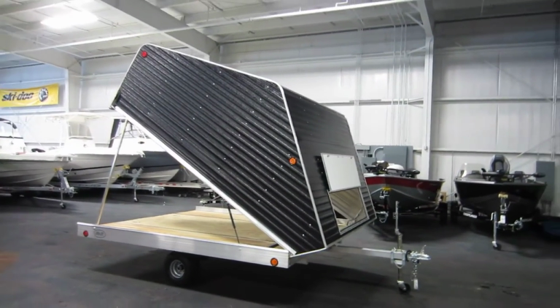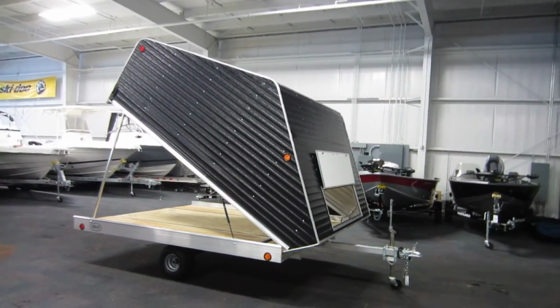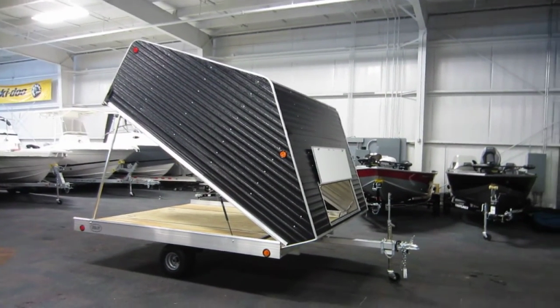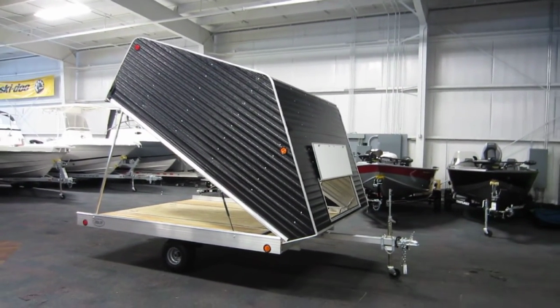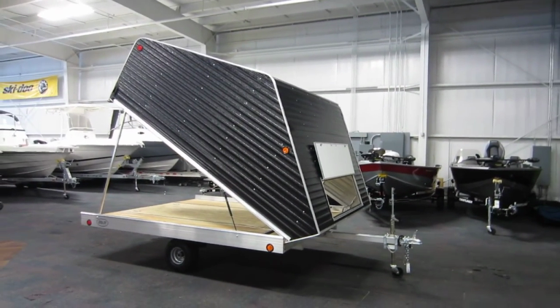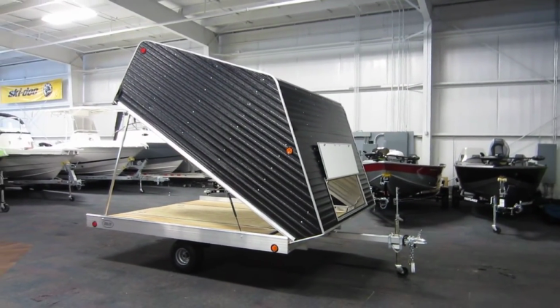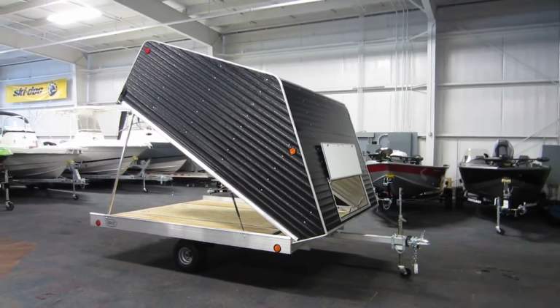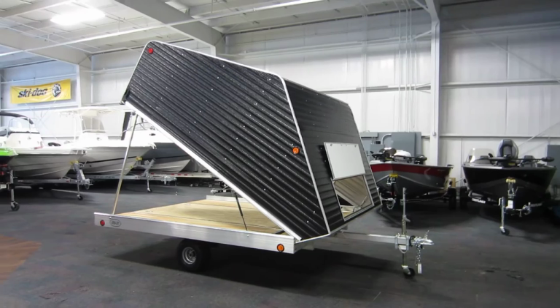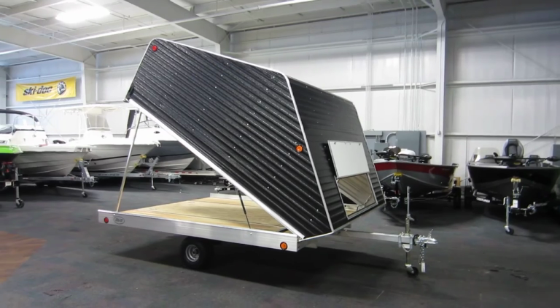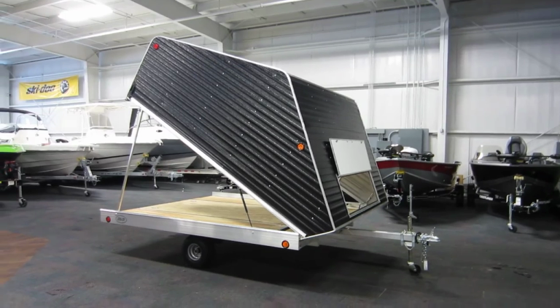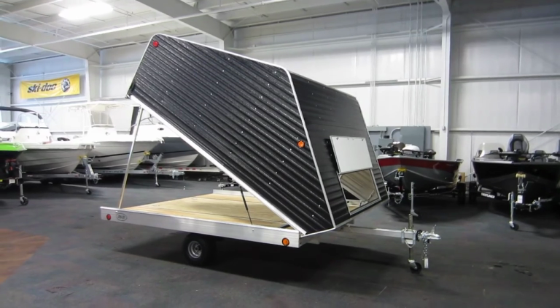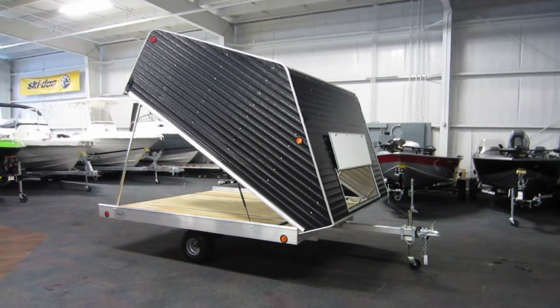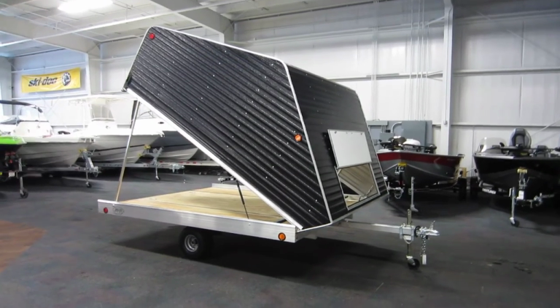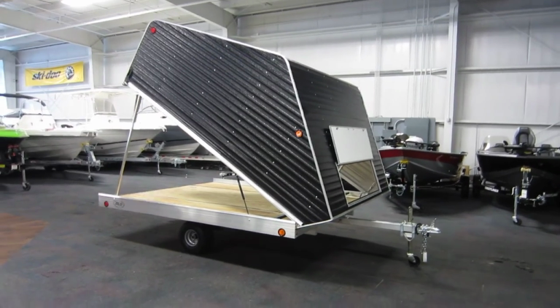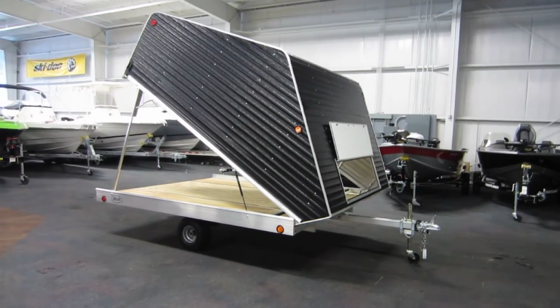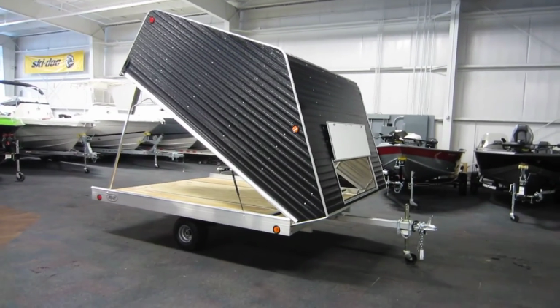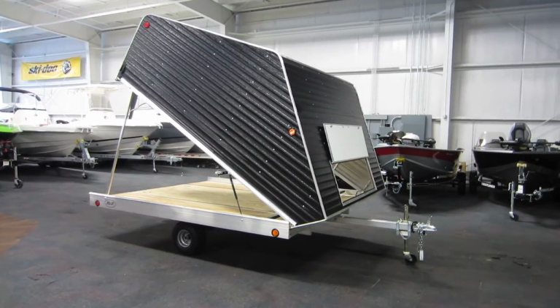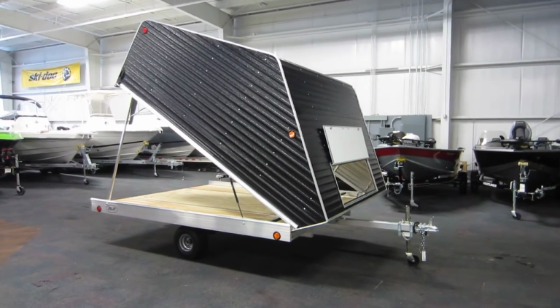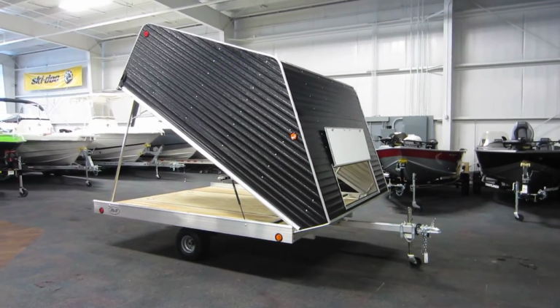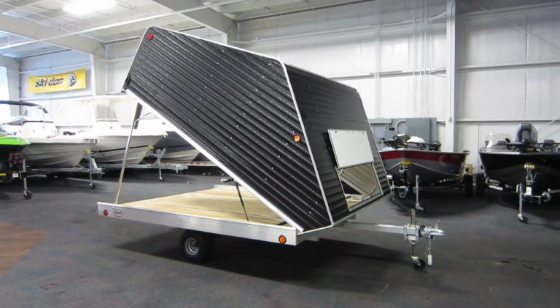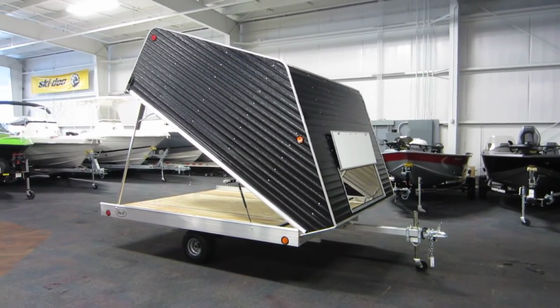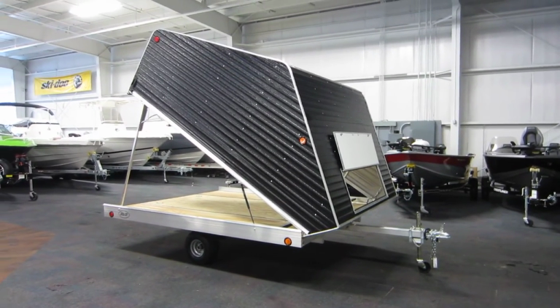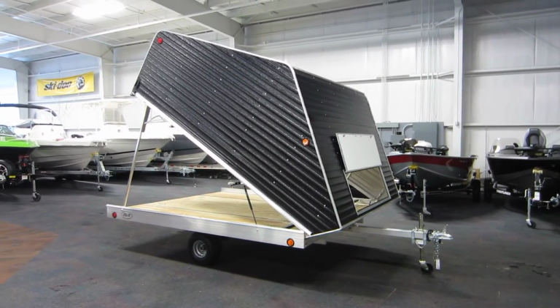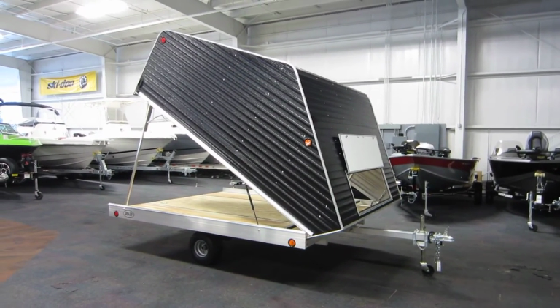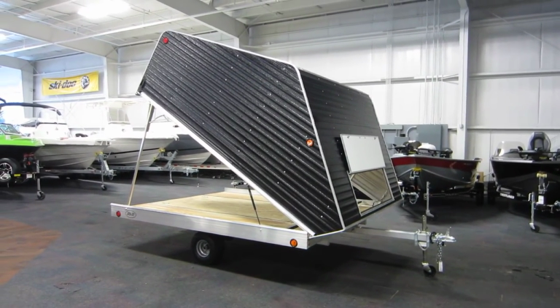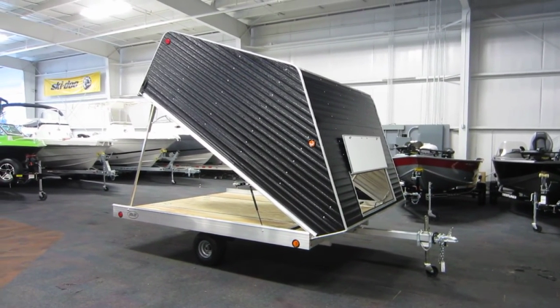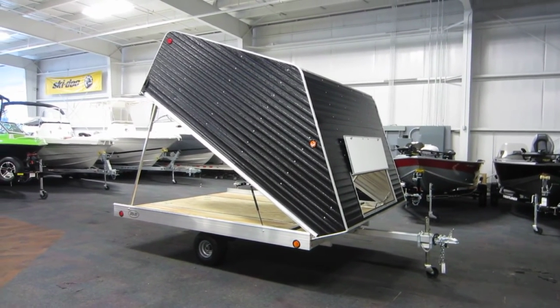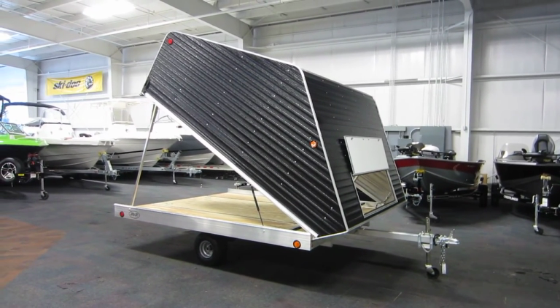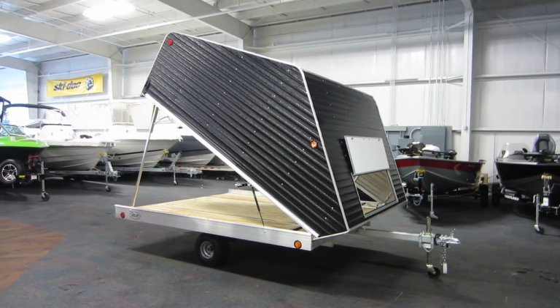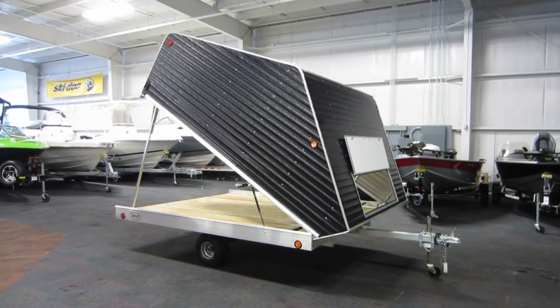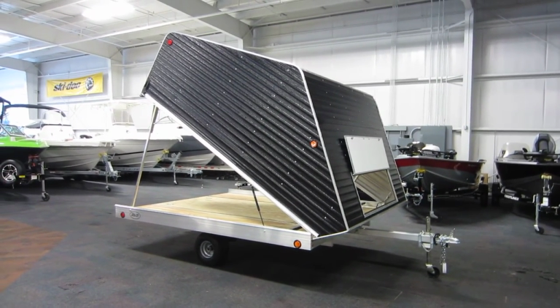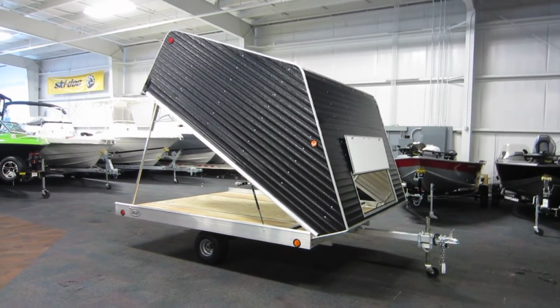This is a new 2016 R&R 10TC enclosed snowmobile trailer.